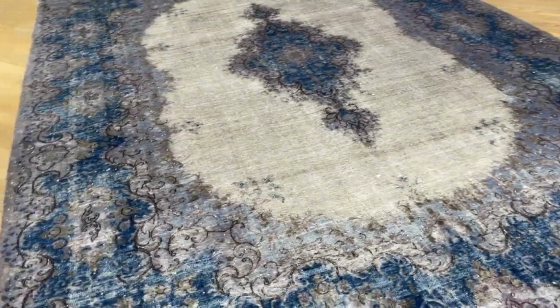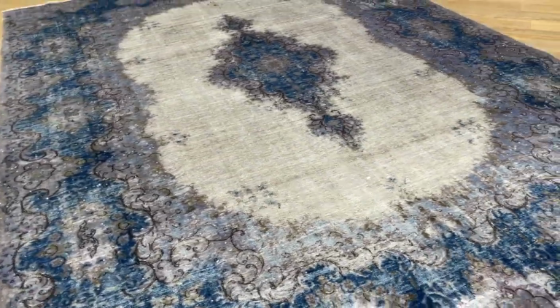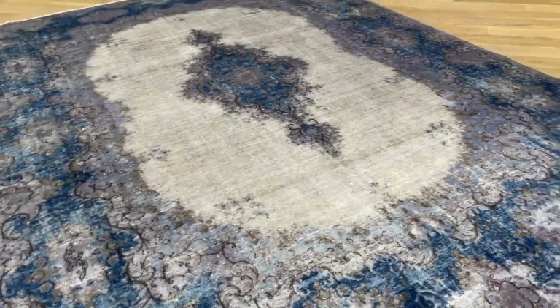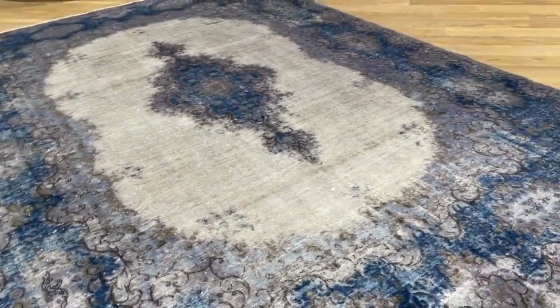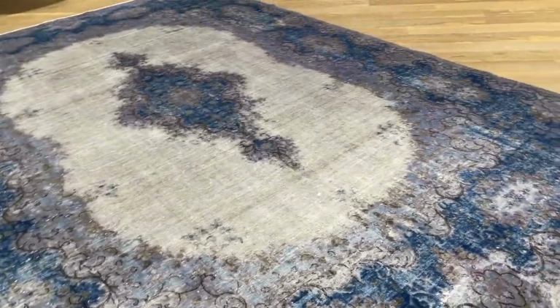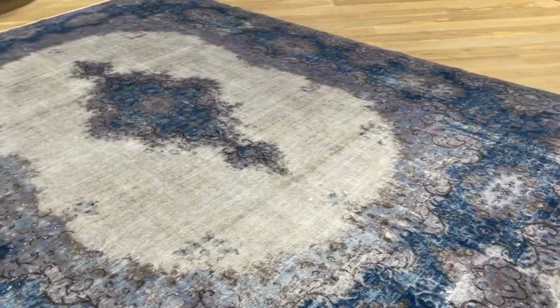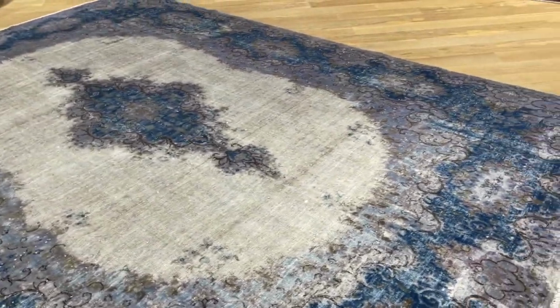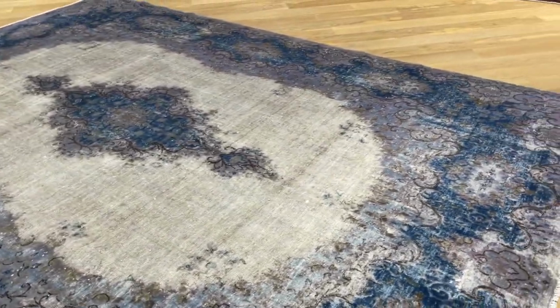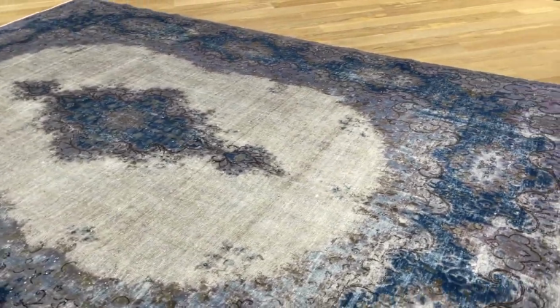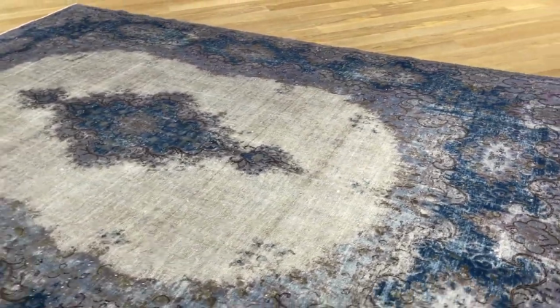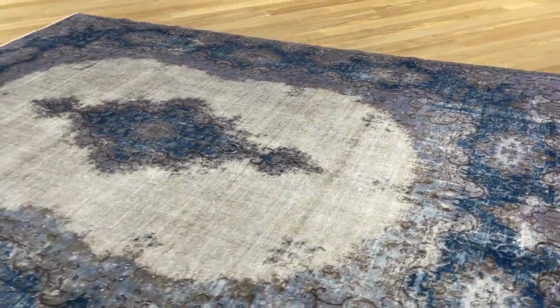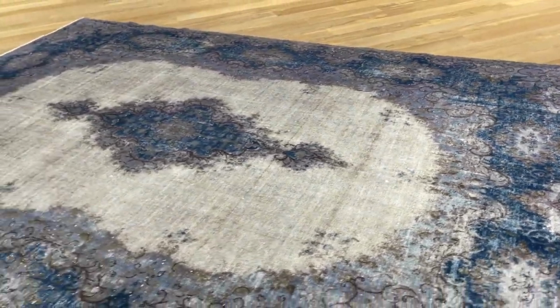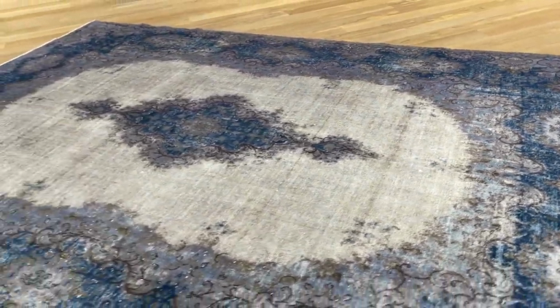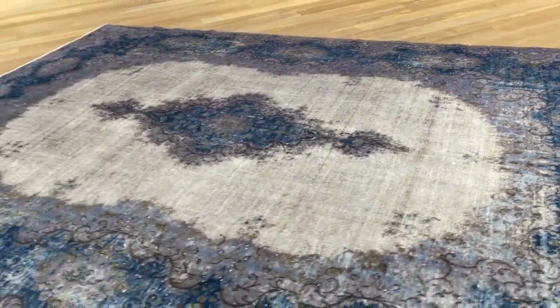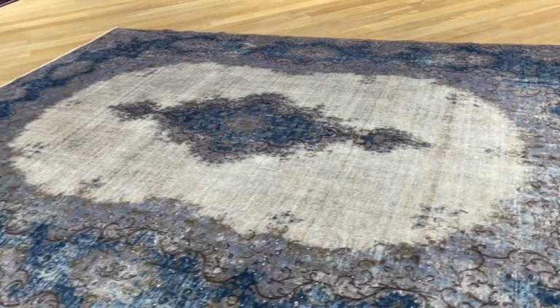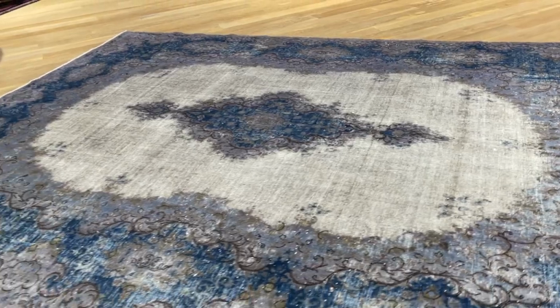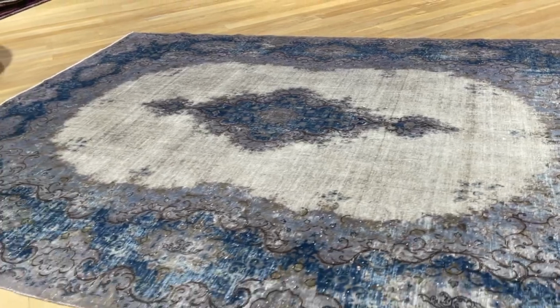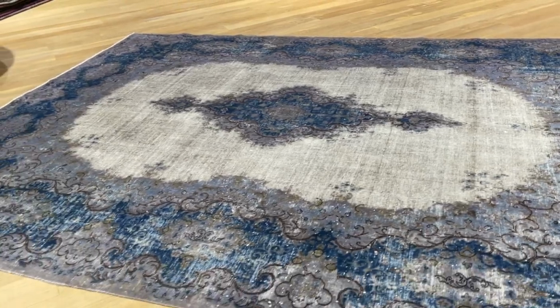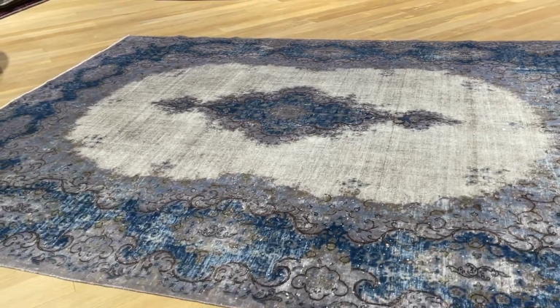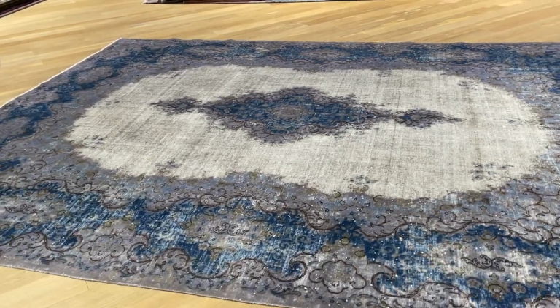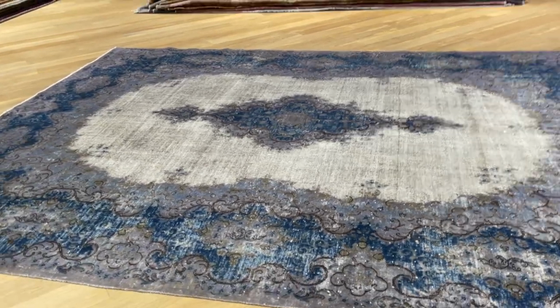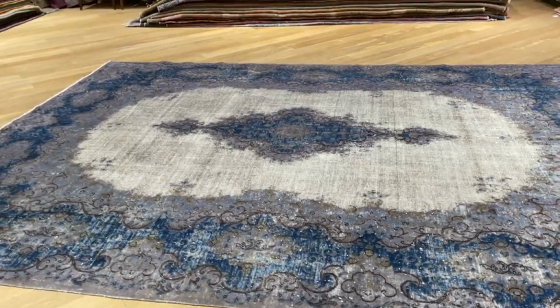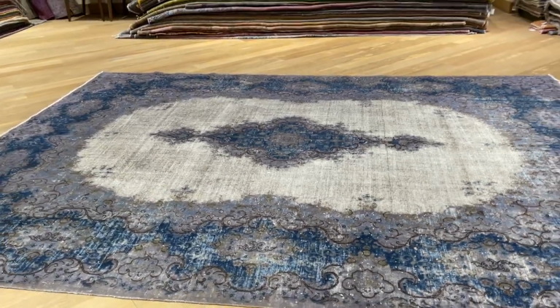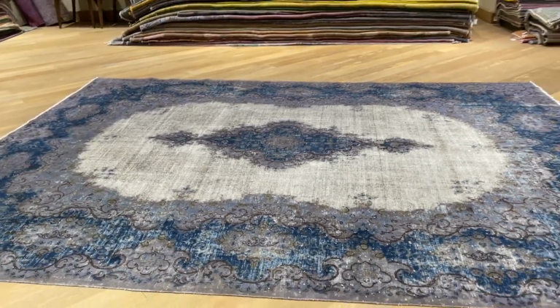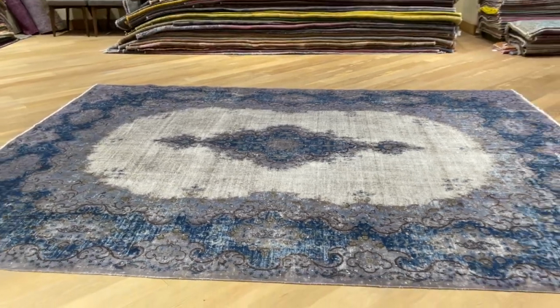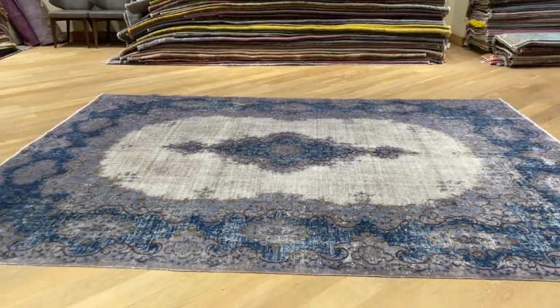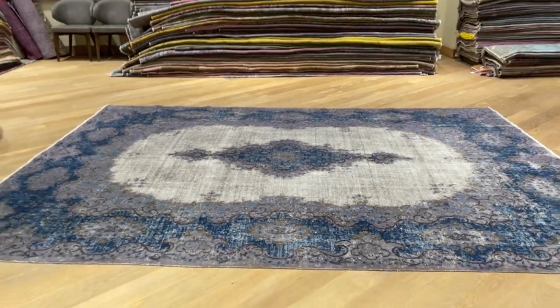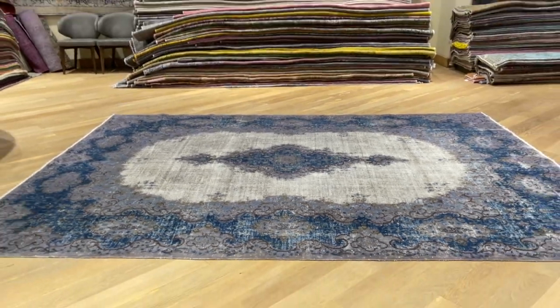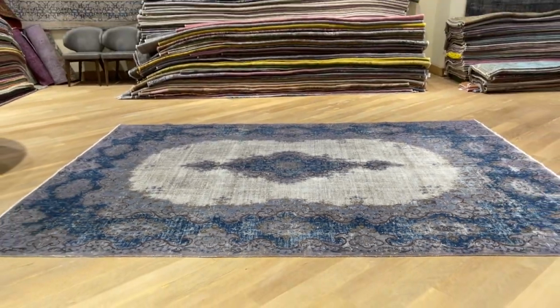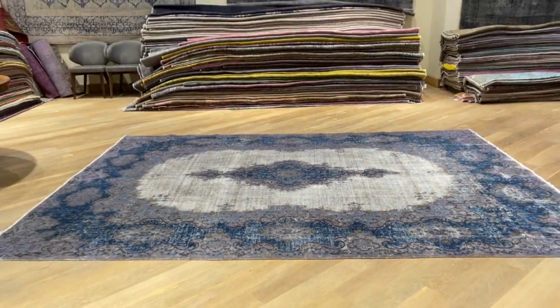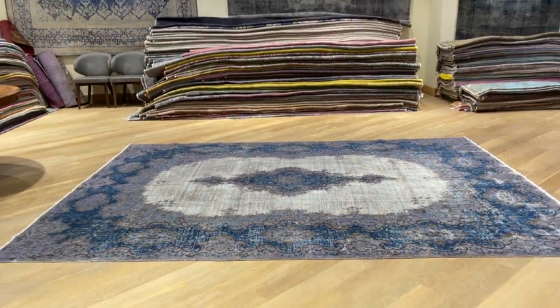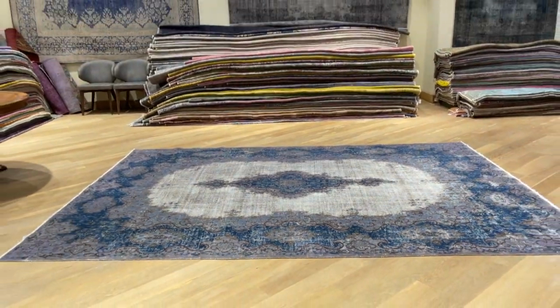If you have any questions about this carpet or any other carpet in our collection, feel free to contact us.